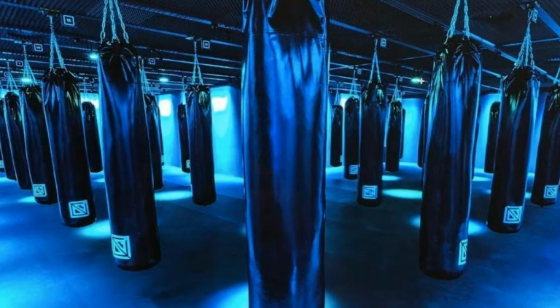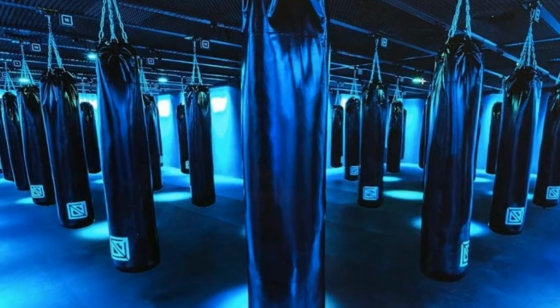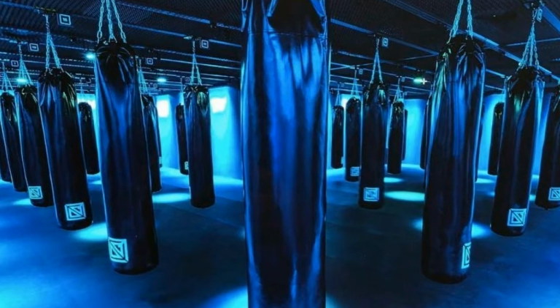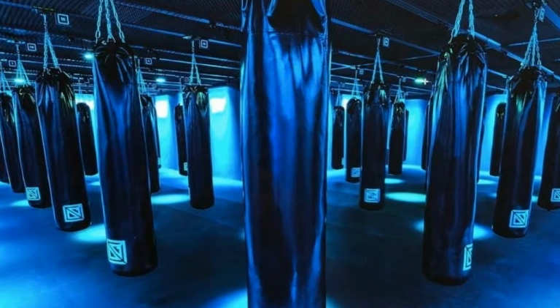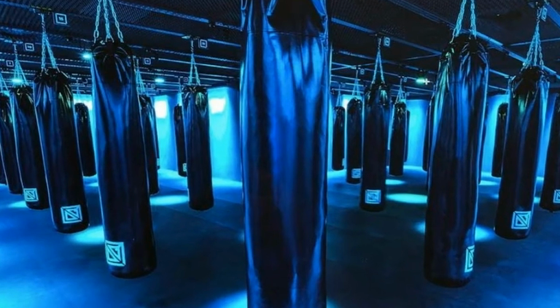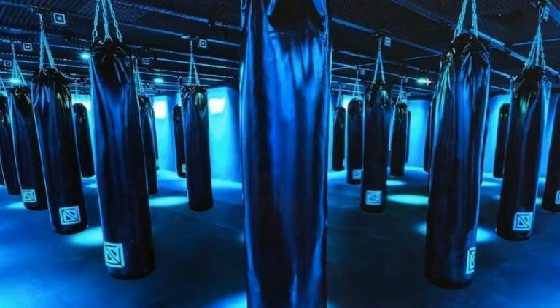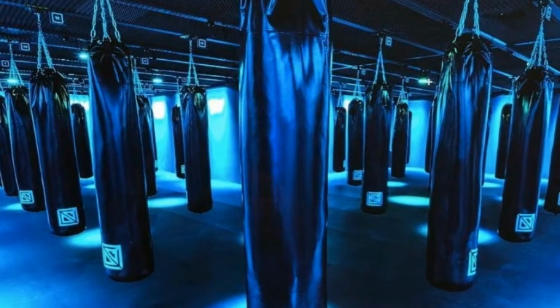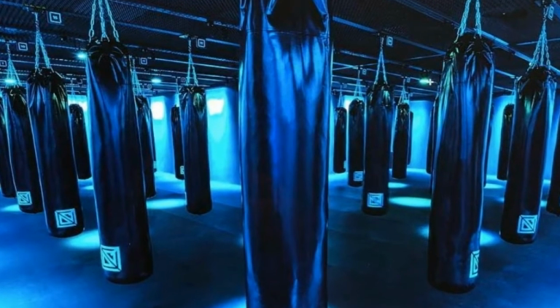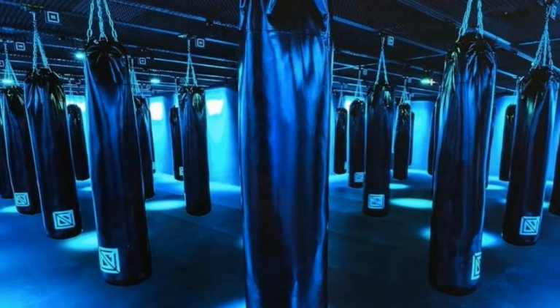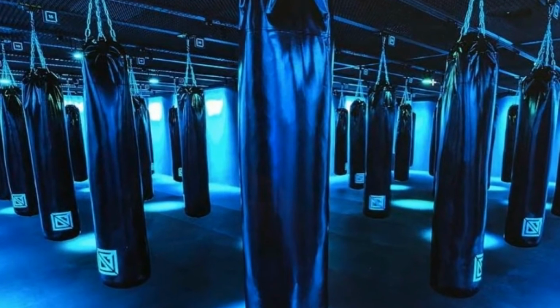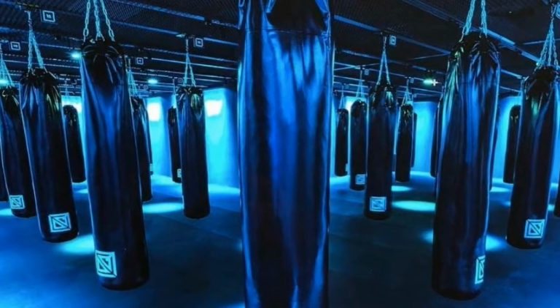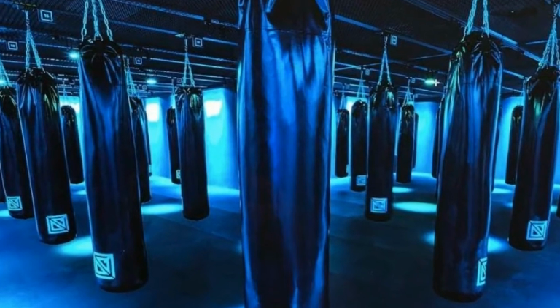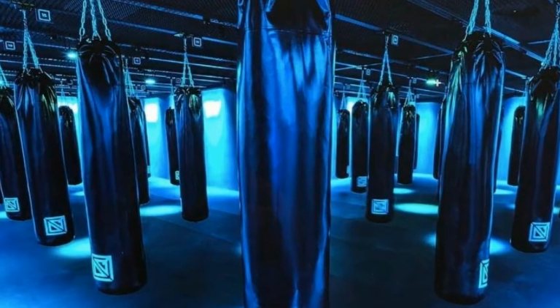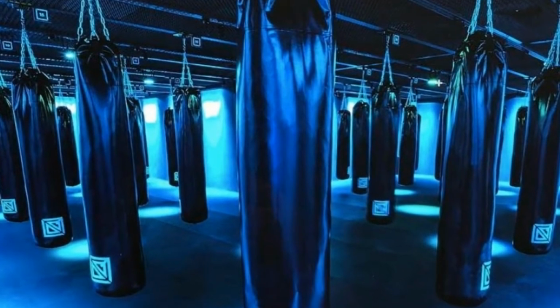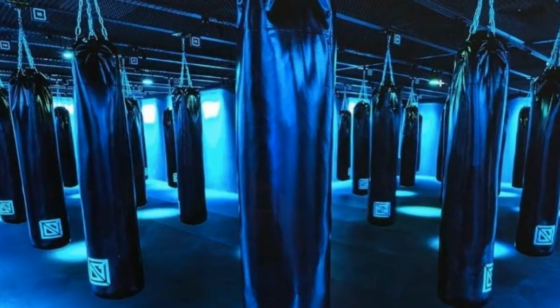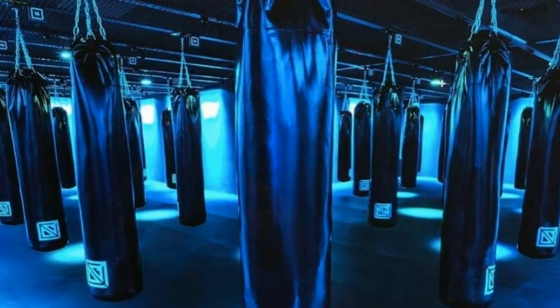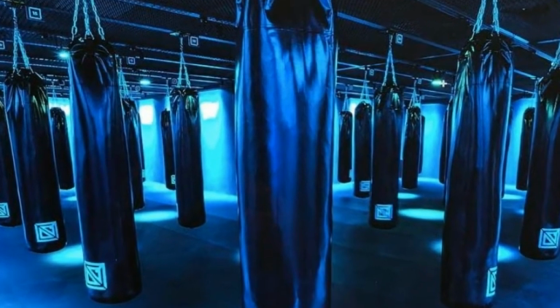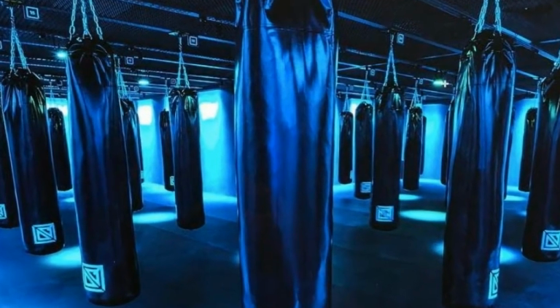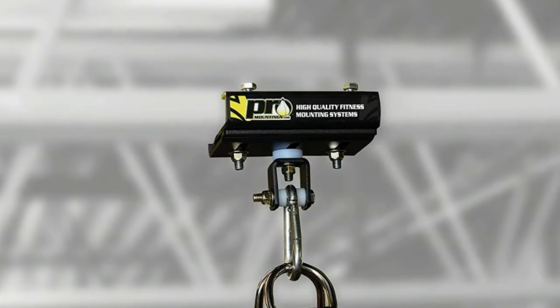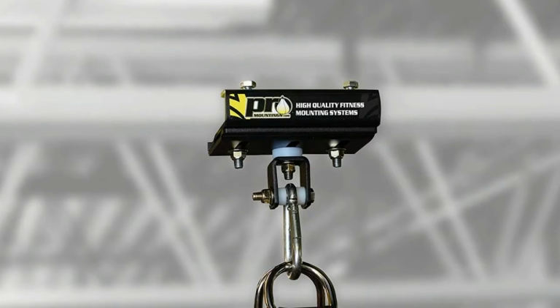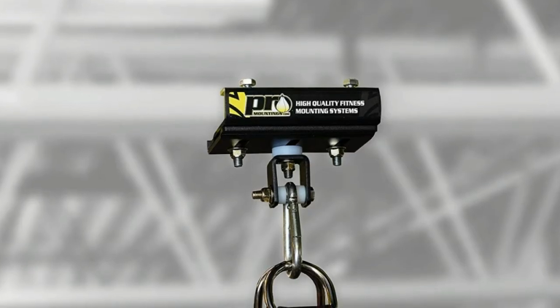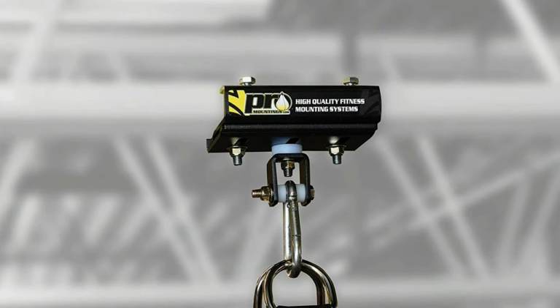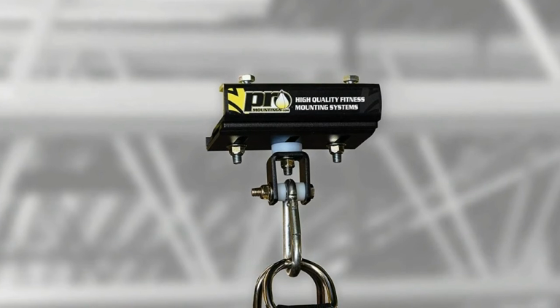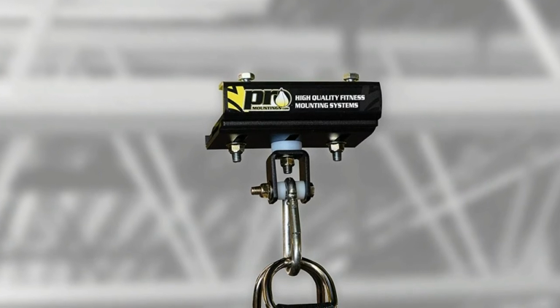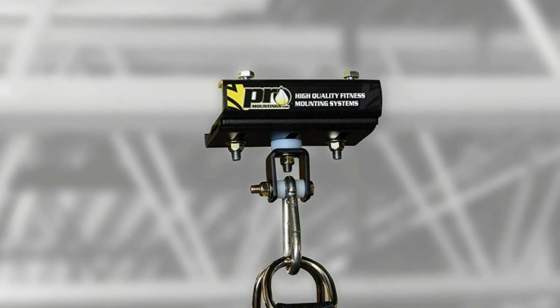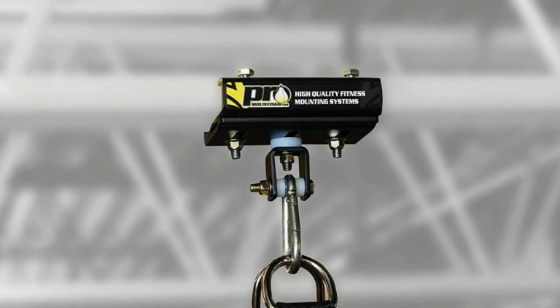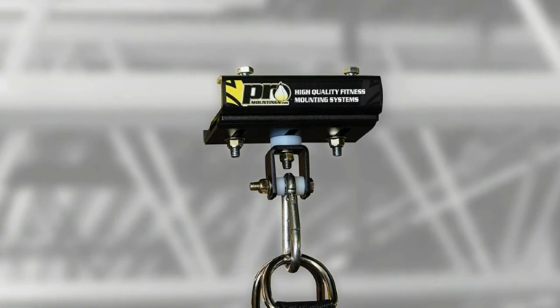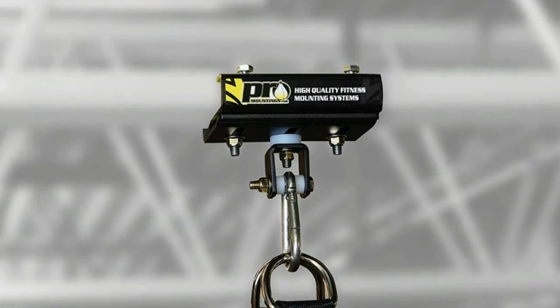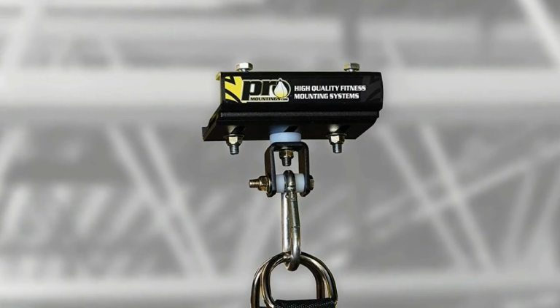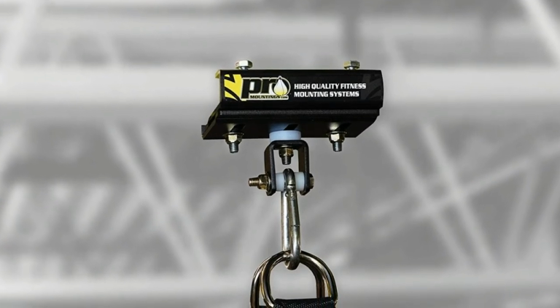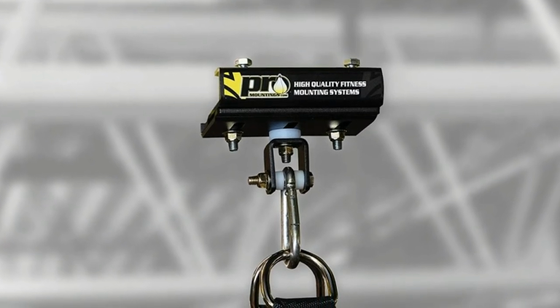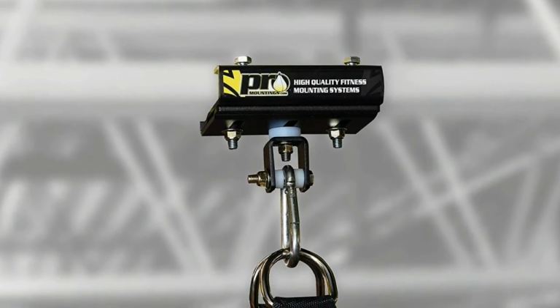The i-beam mount is used in commercial and home gyms and is excellent for gymnastic setups including rings and suspension trainers.